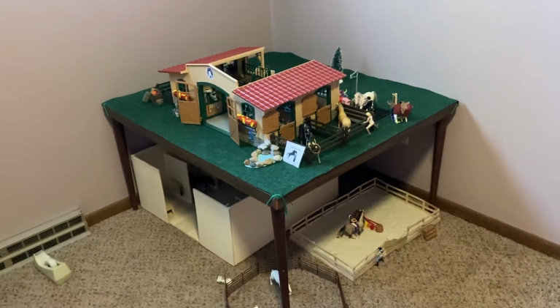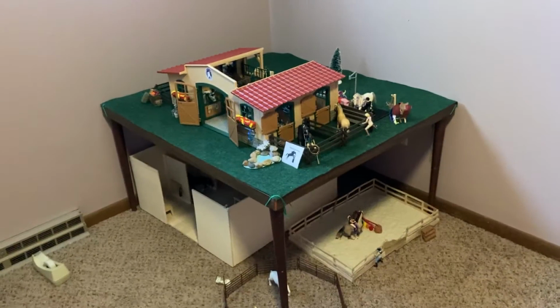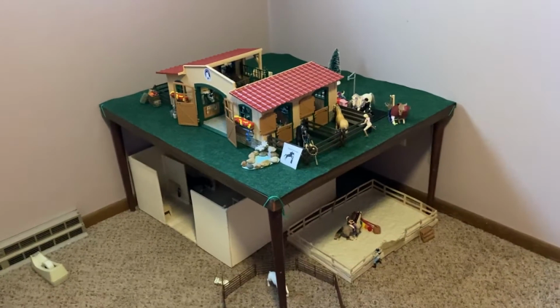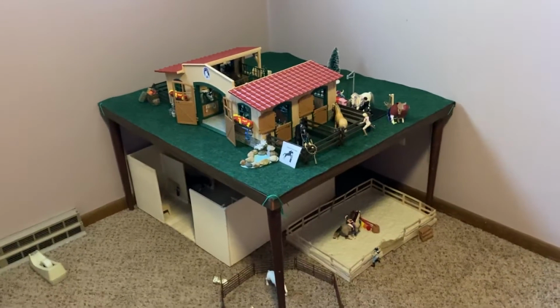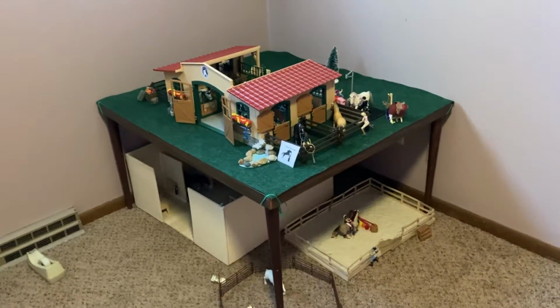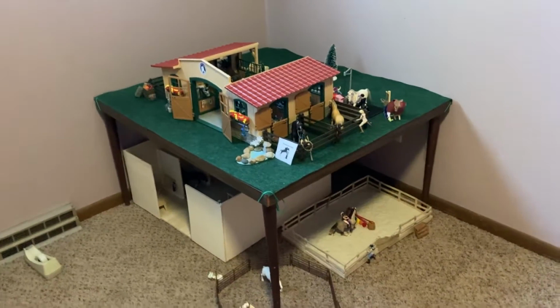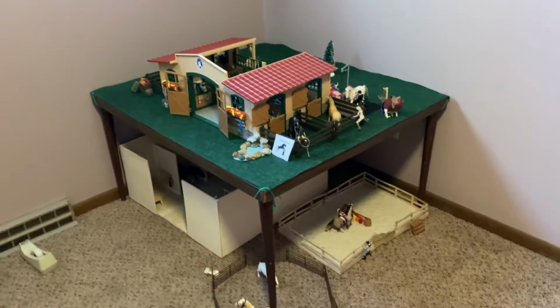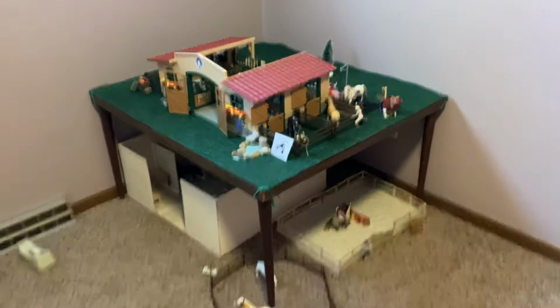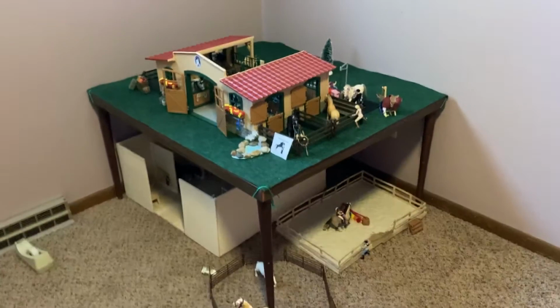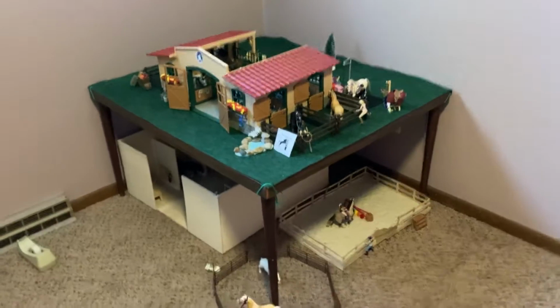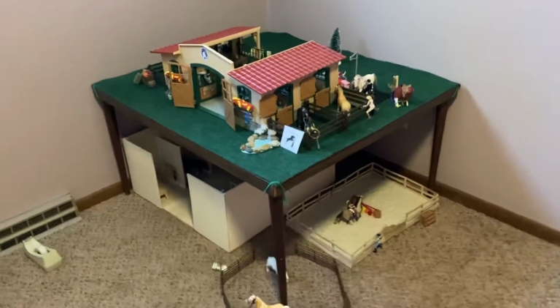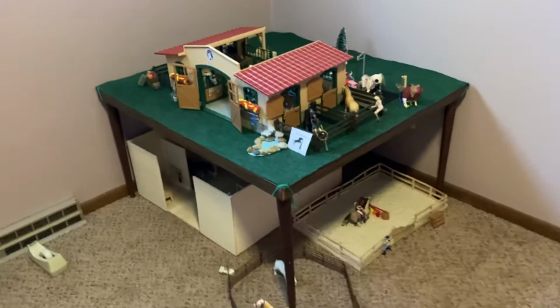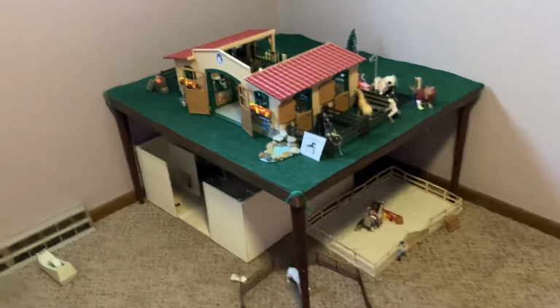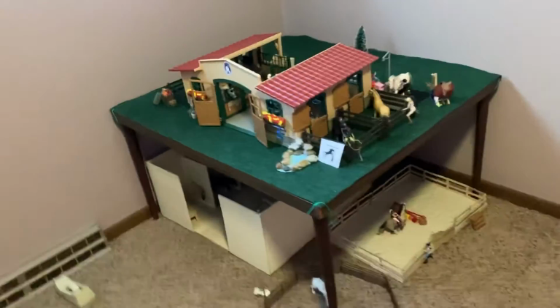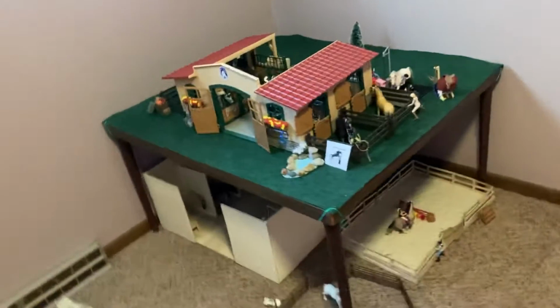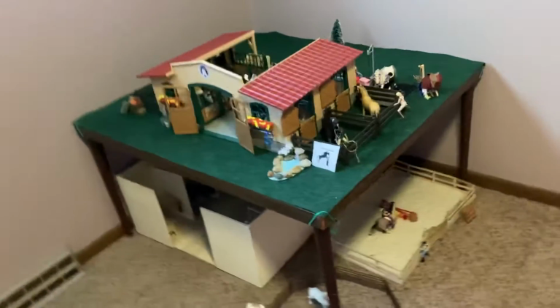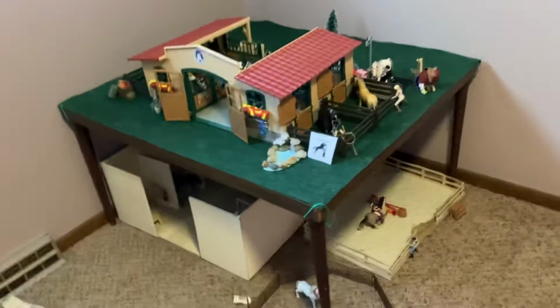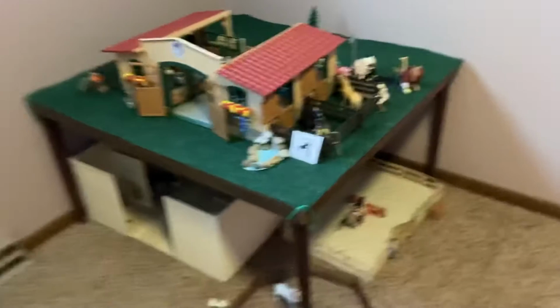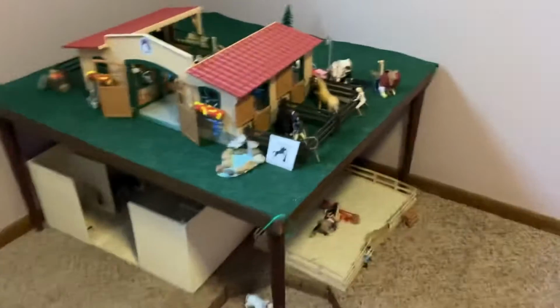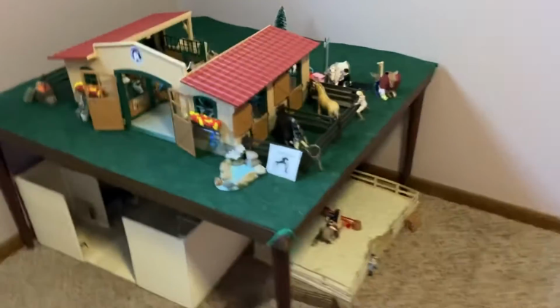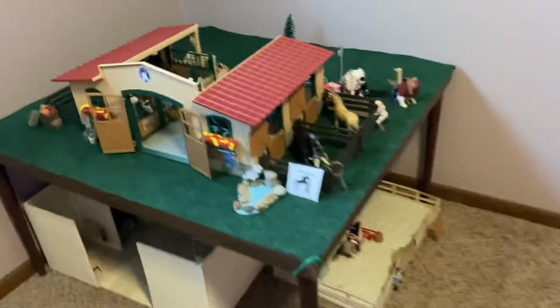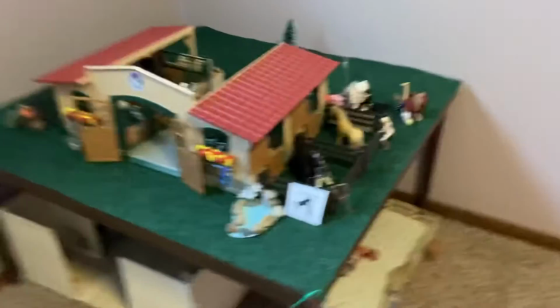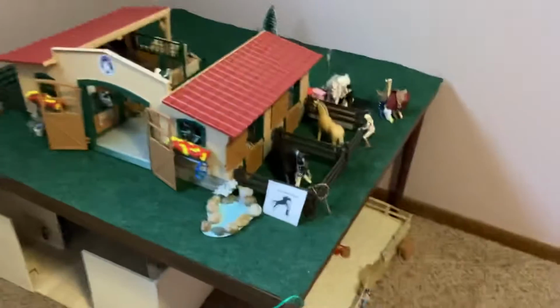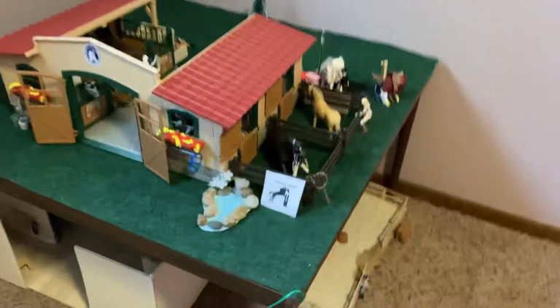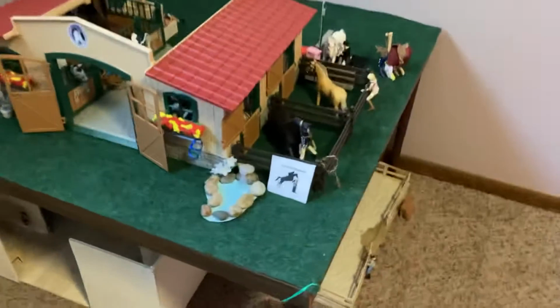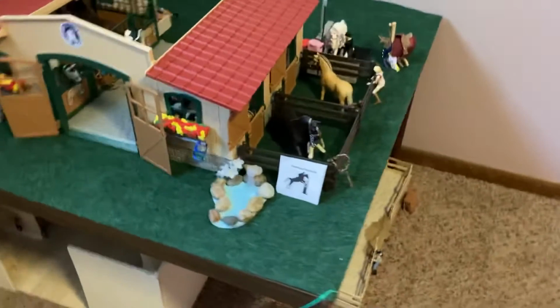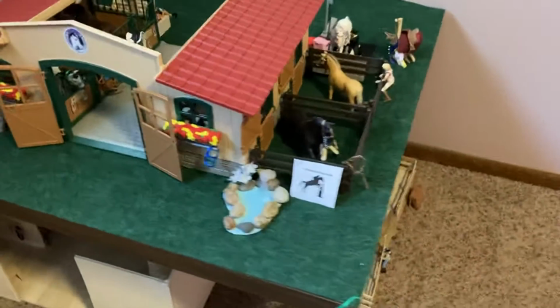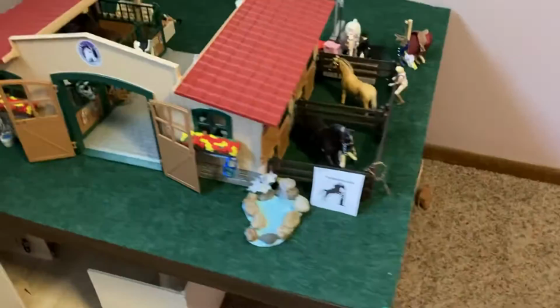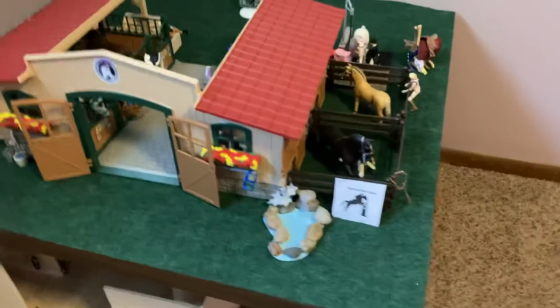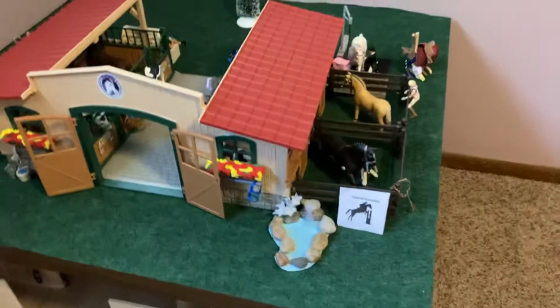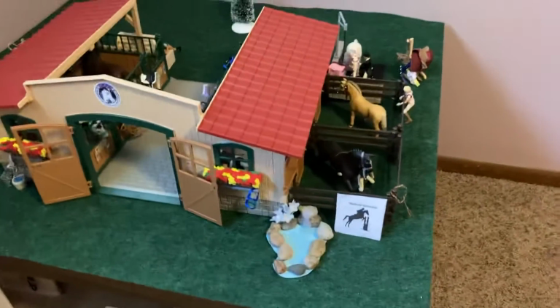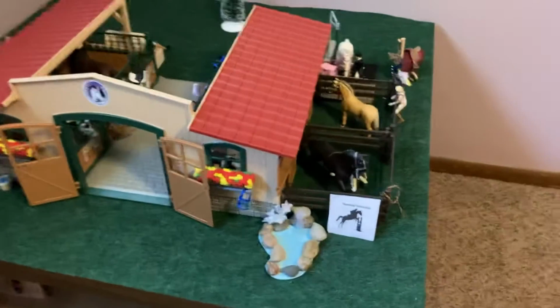Hey guys, Thundering Hope Staples here, and today the barn moved.